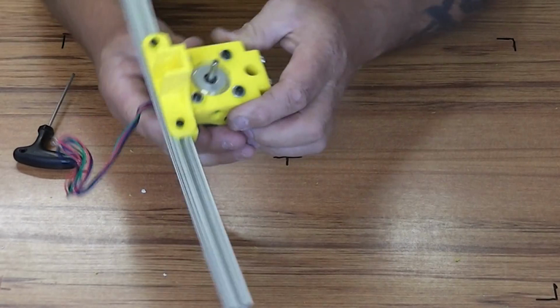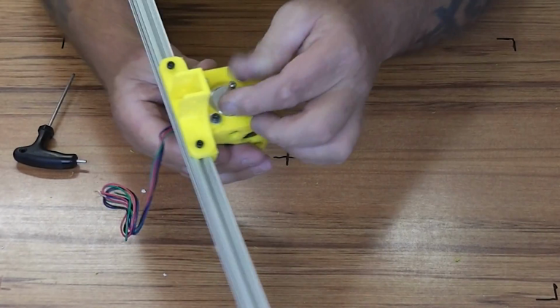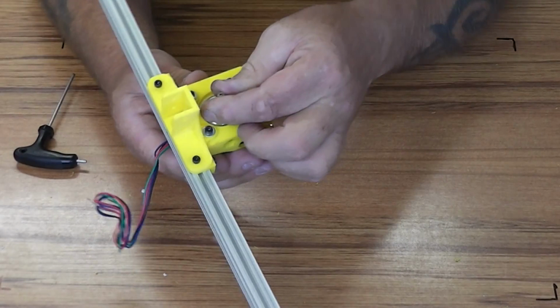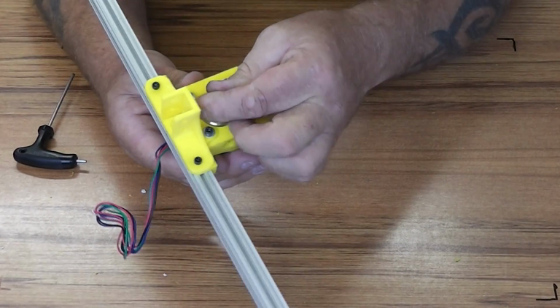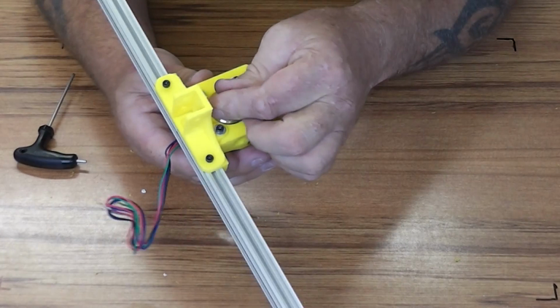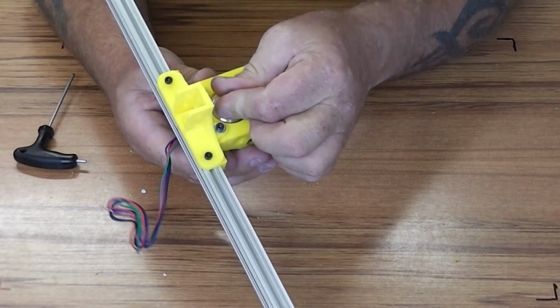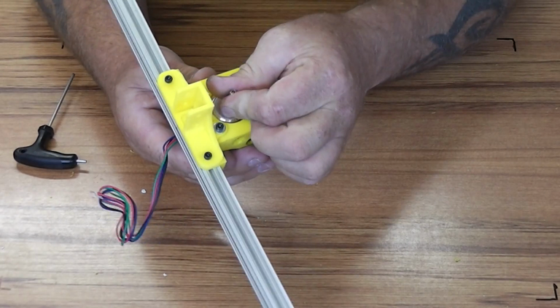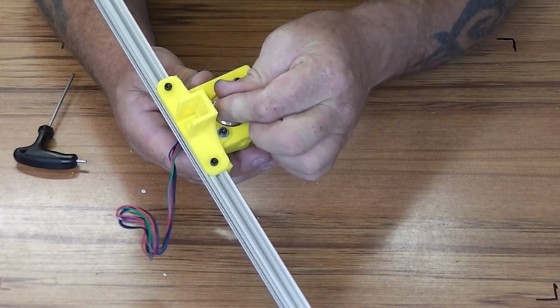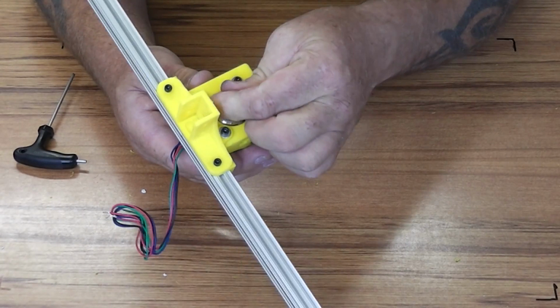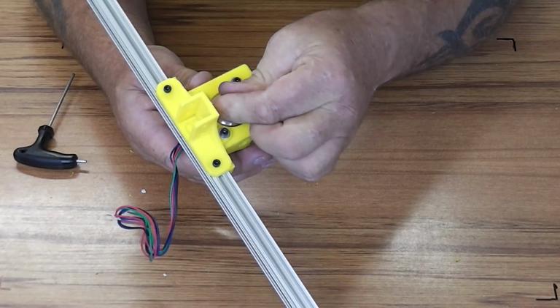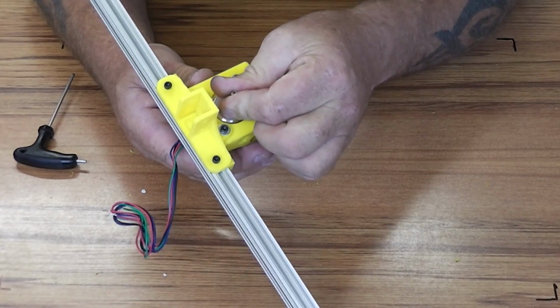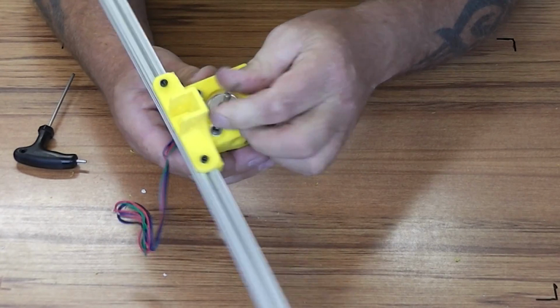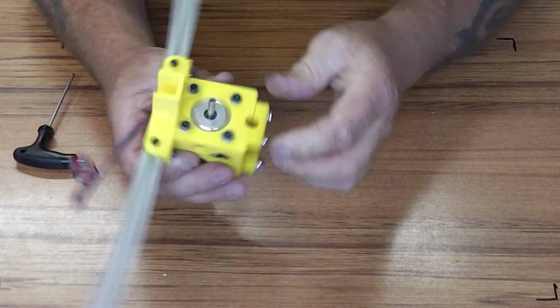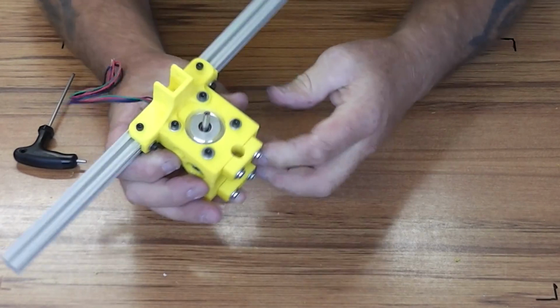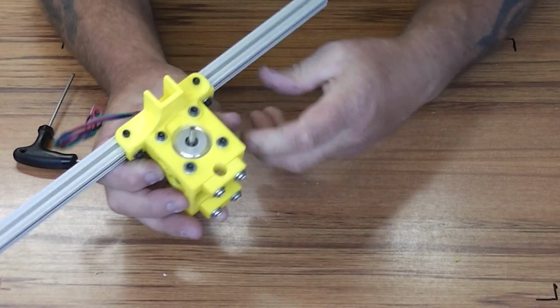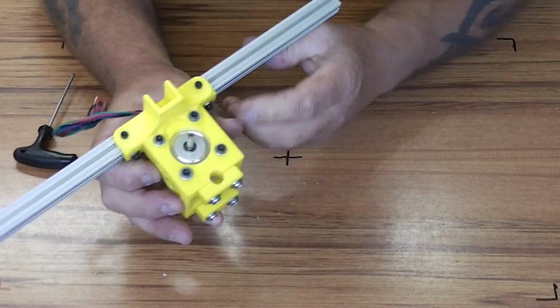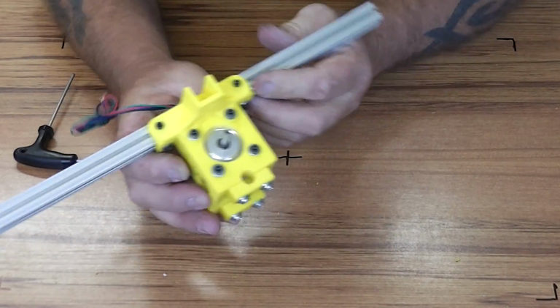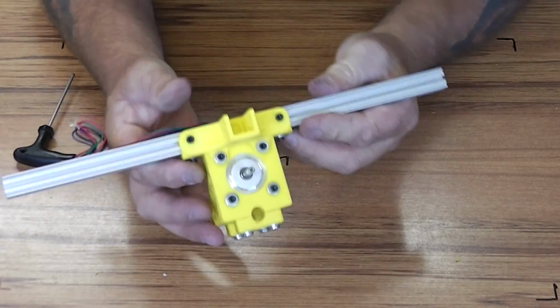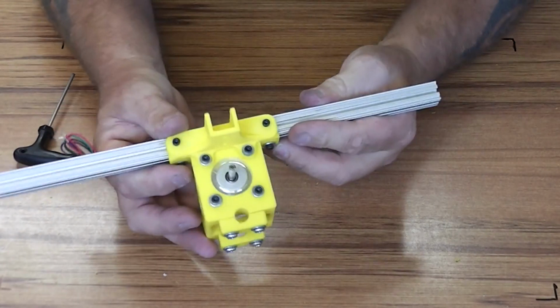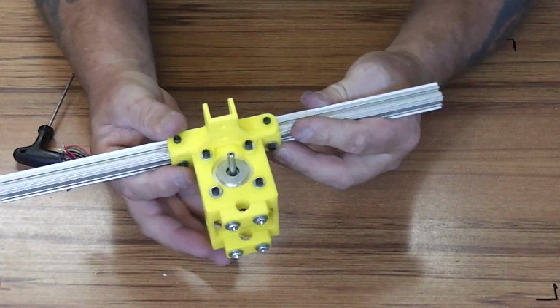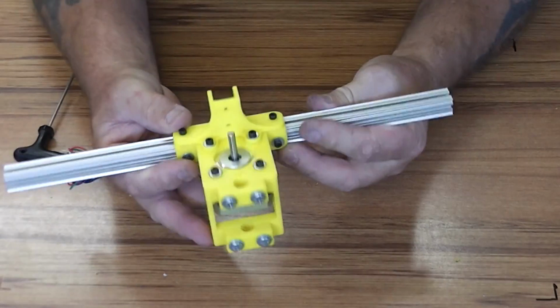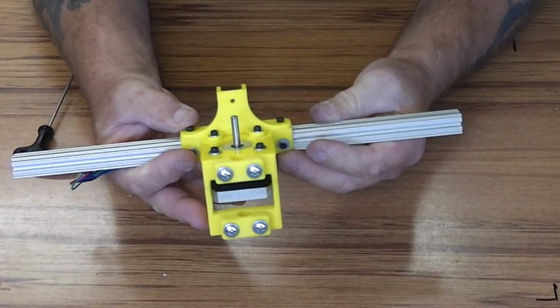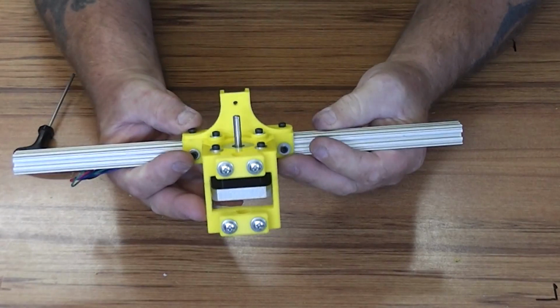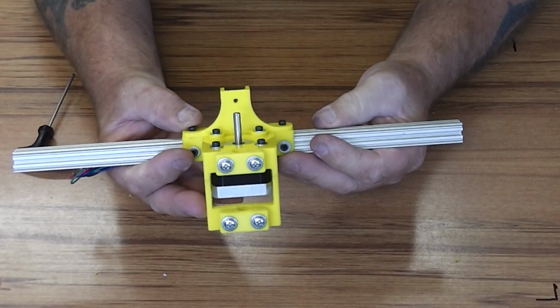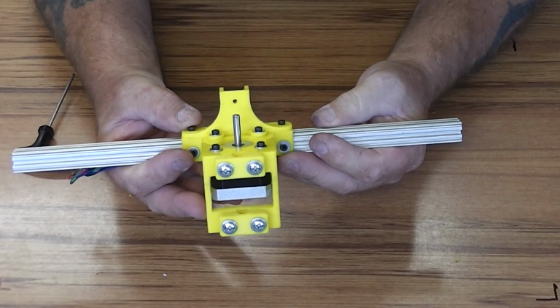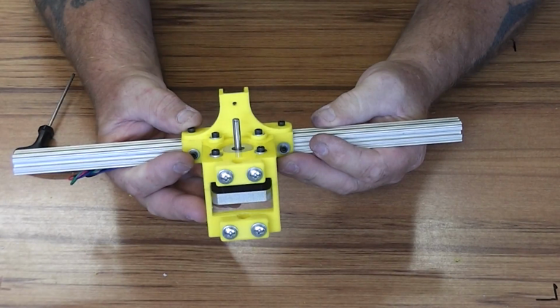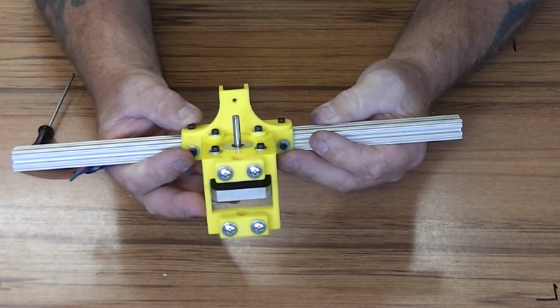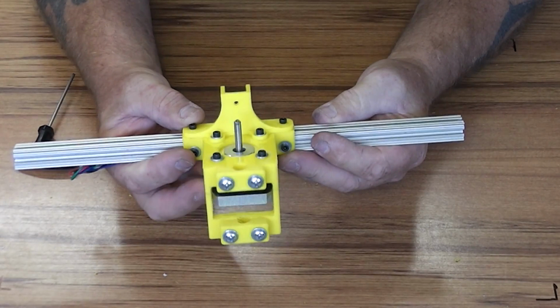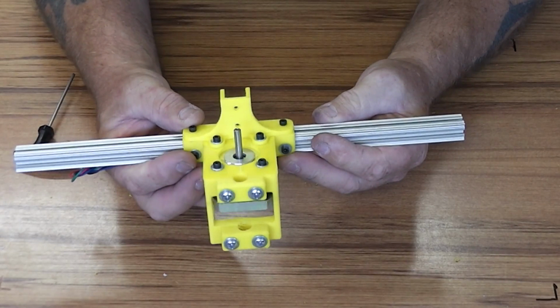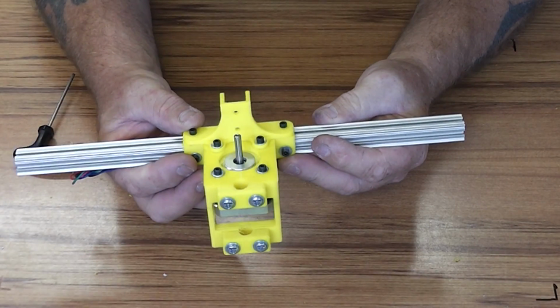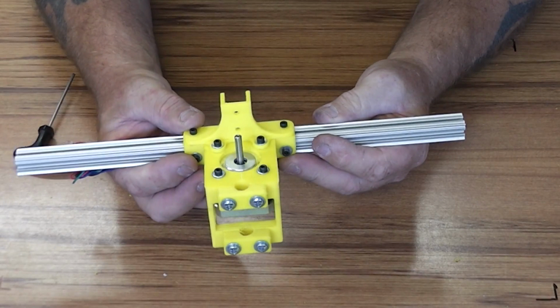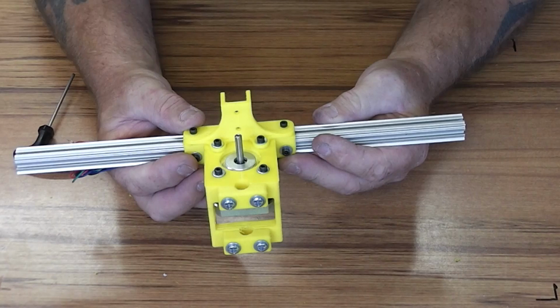Let's make sure the motor turns. And there we have it — there's side number two.